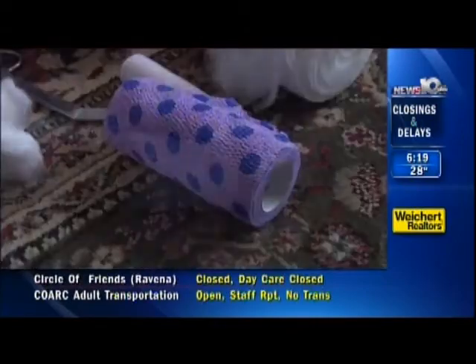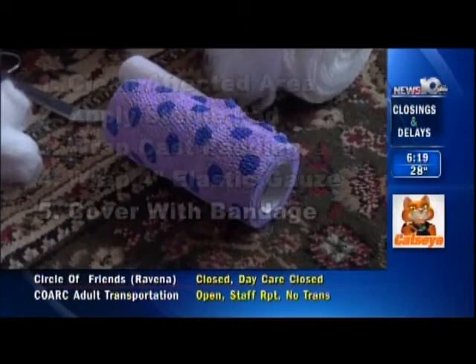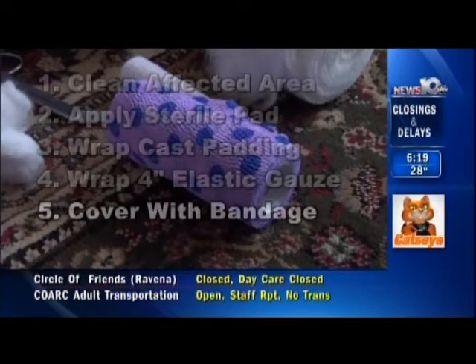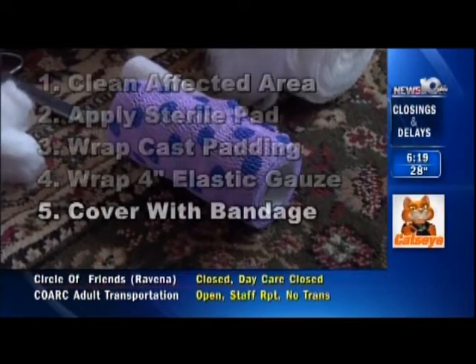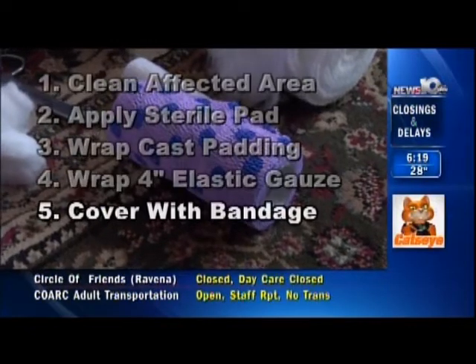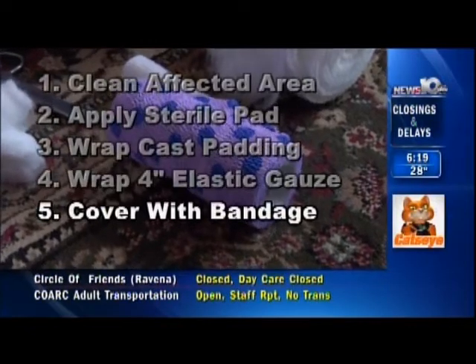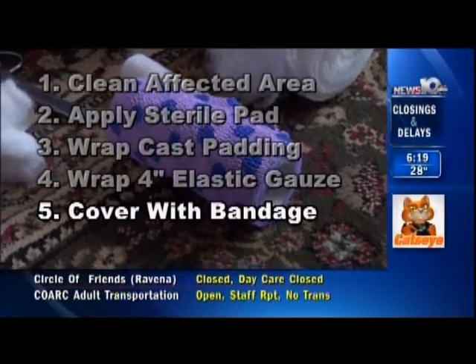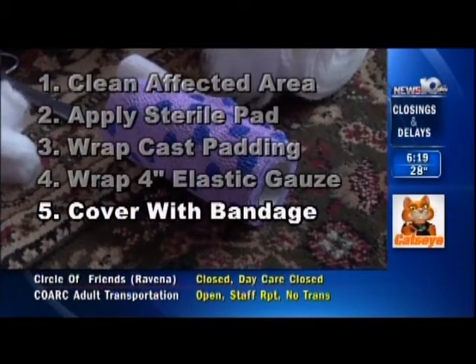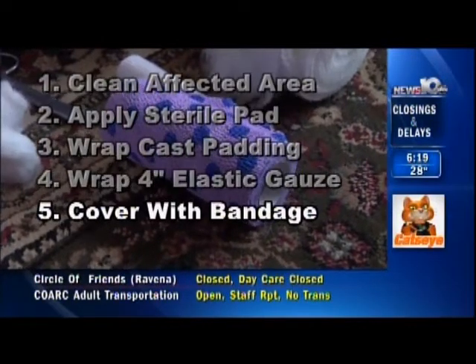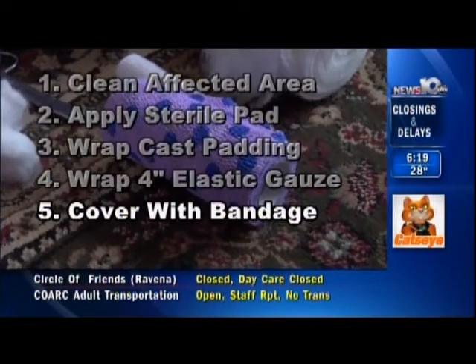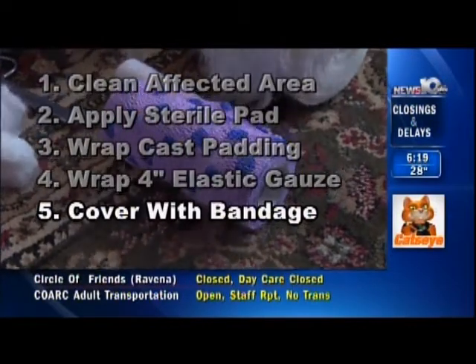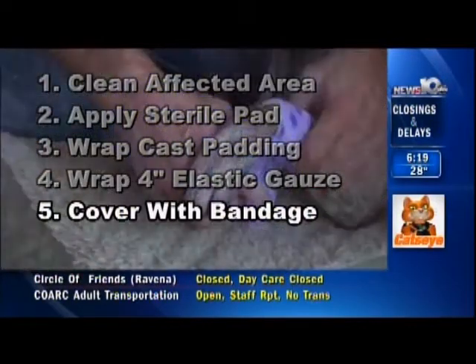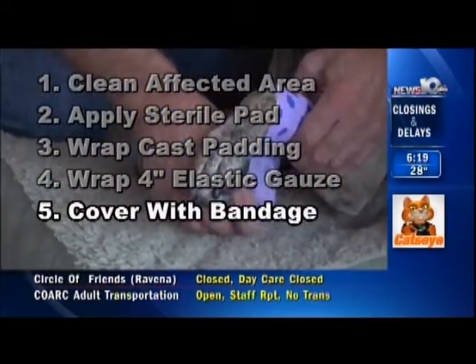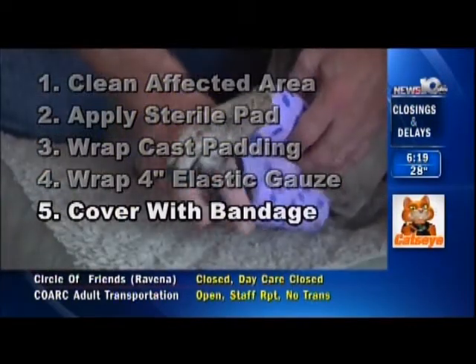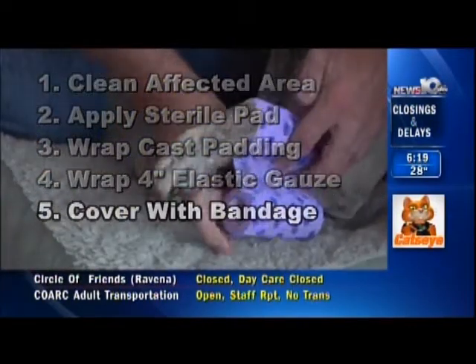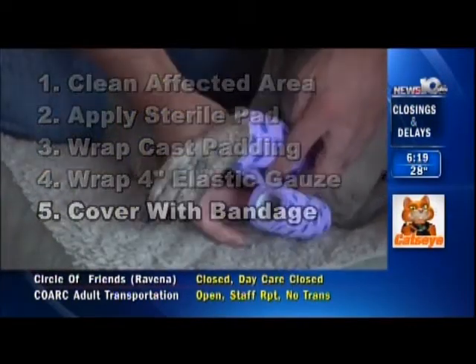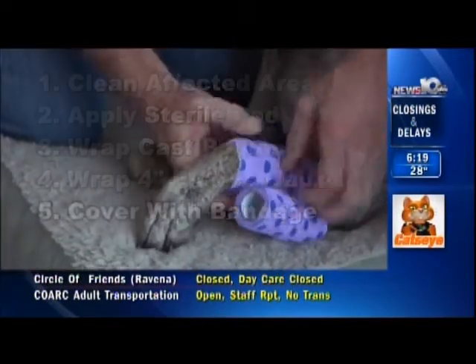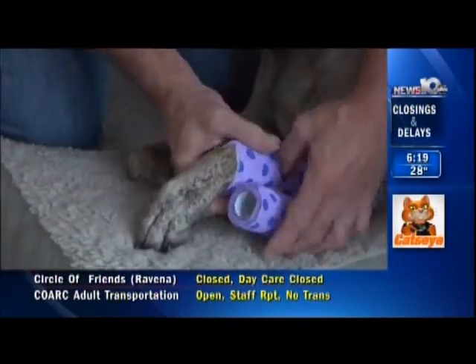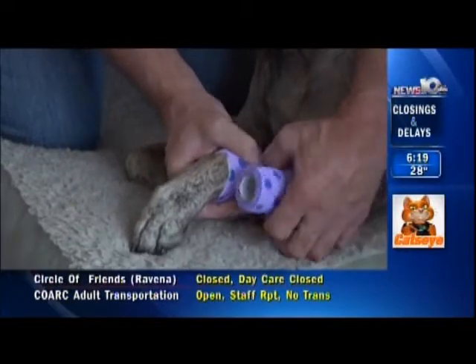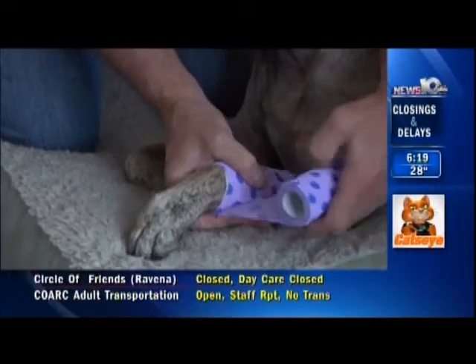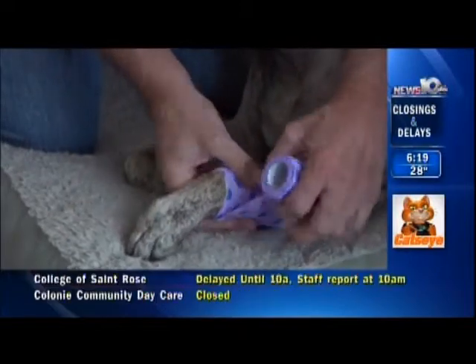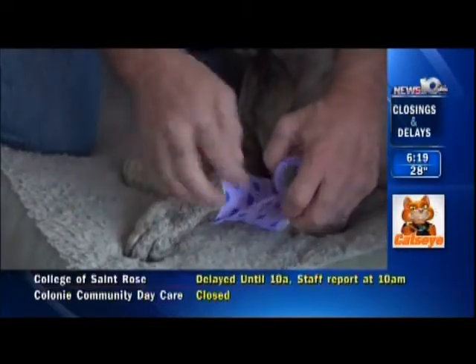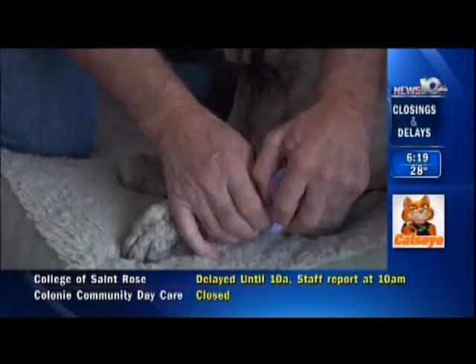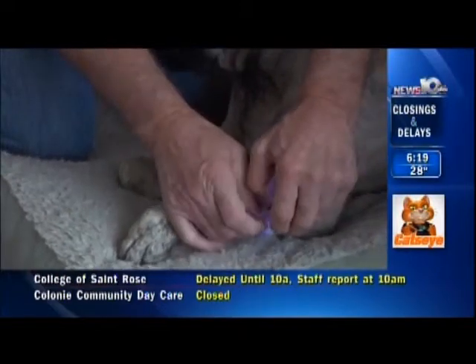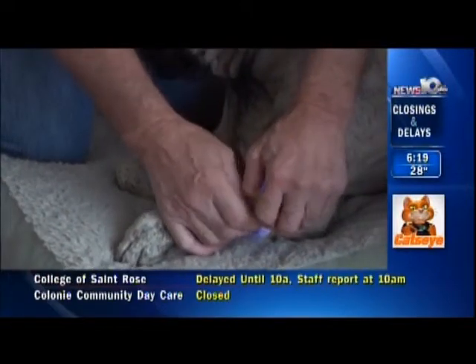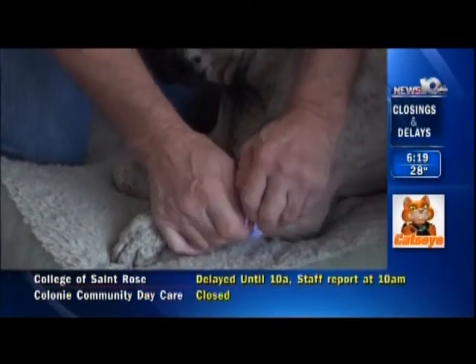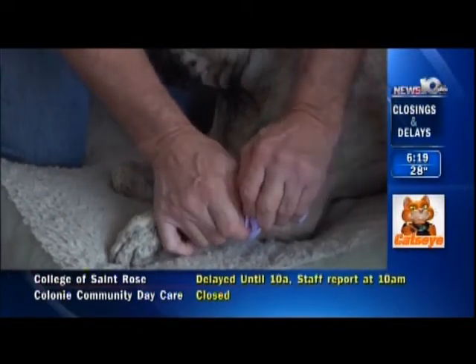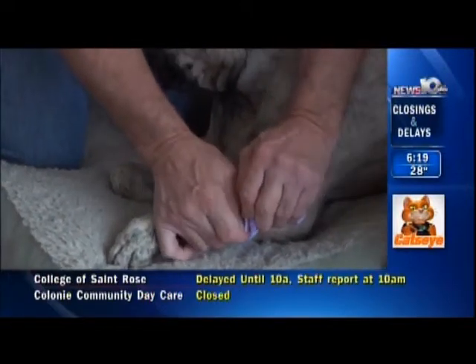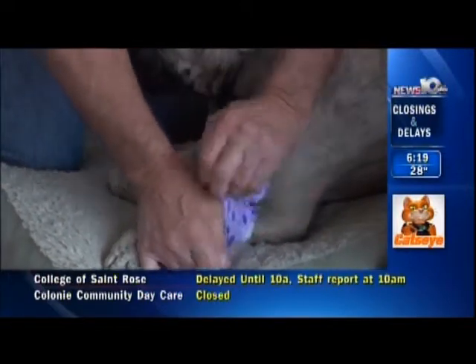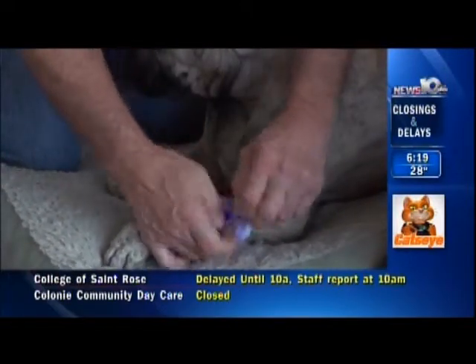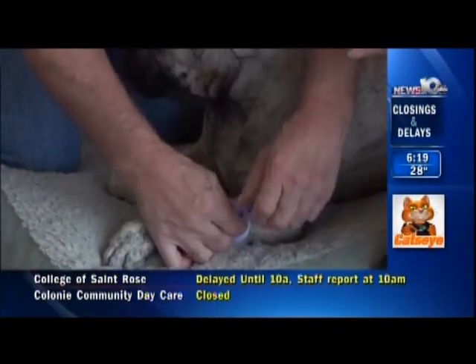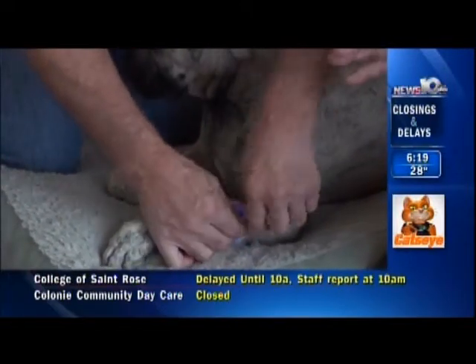And this is an elastic bandage material, which we talked about in the first aid kit. And that's going to hold everything in place. Just that simple.